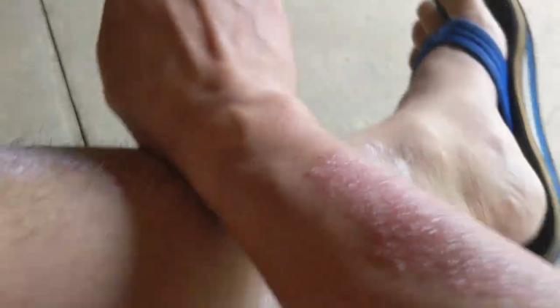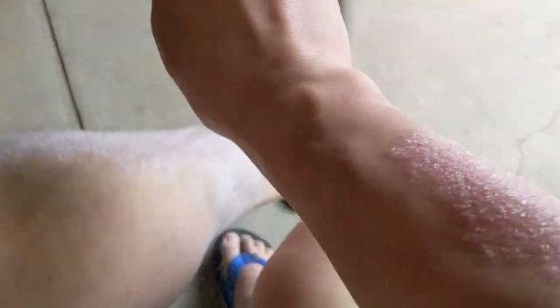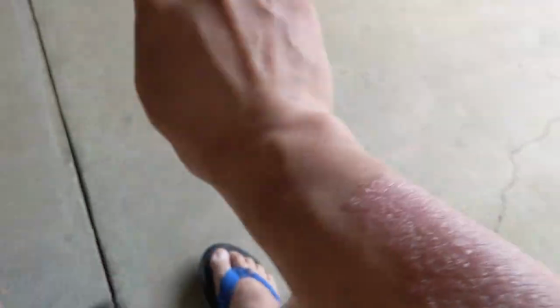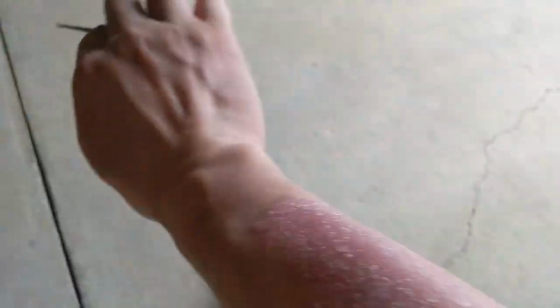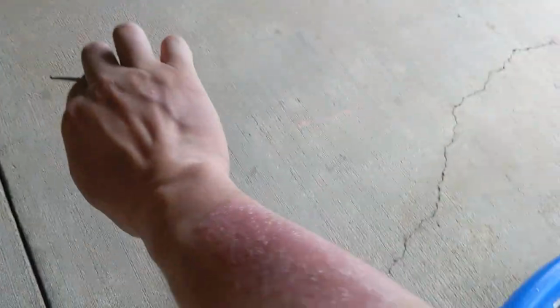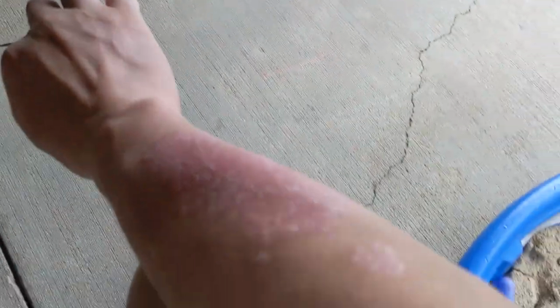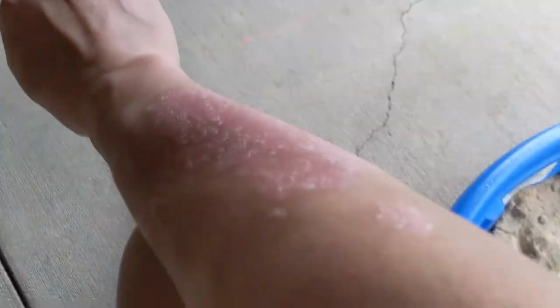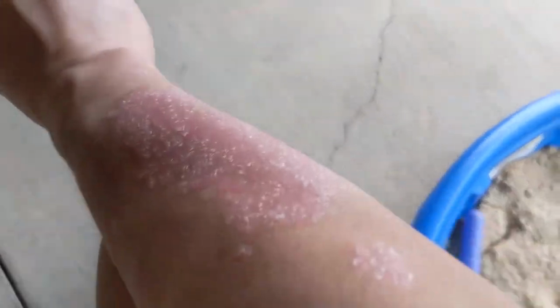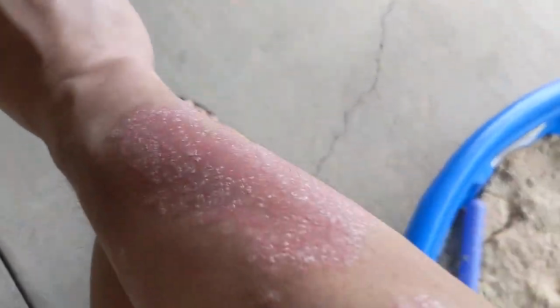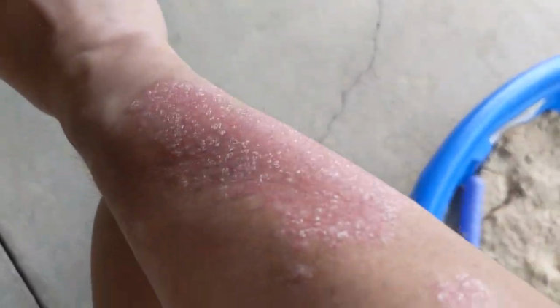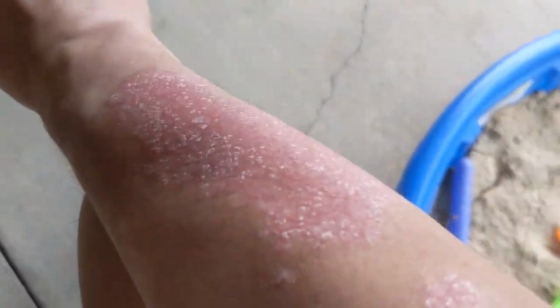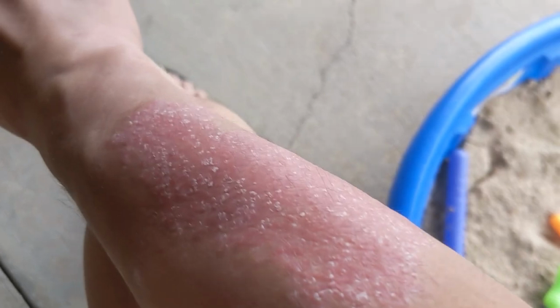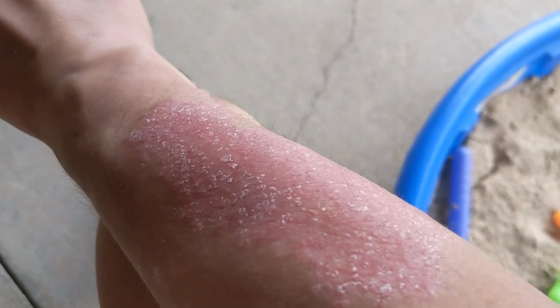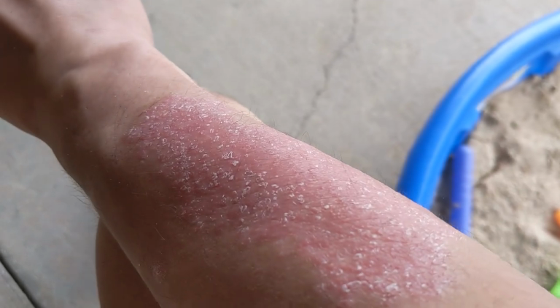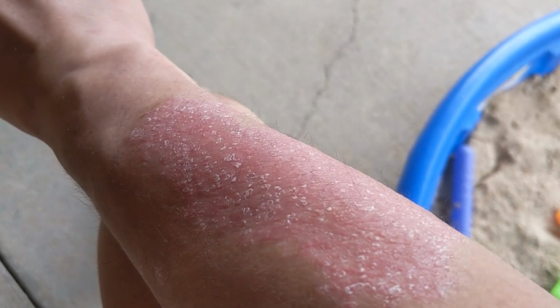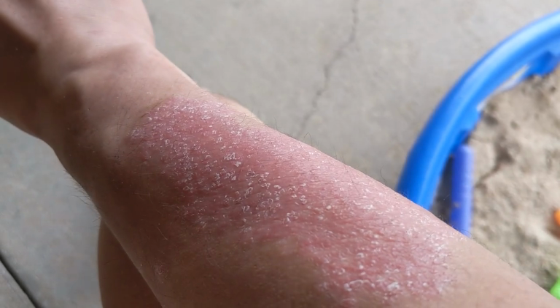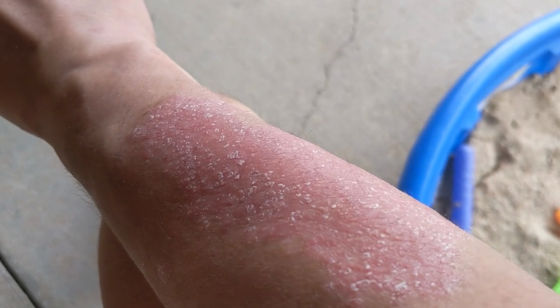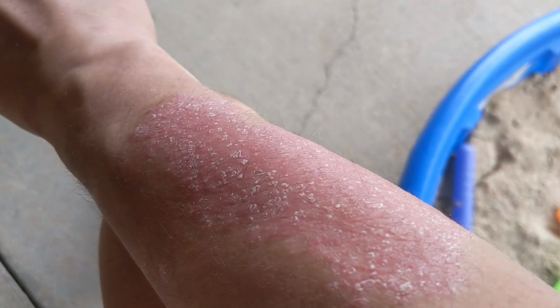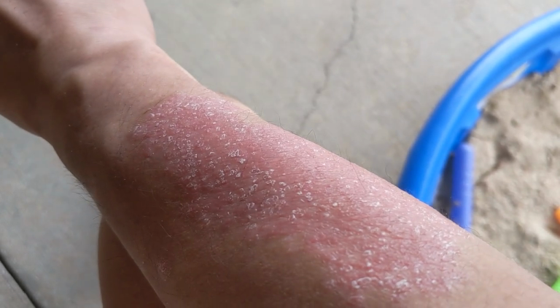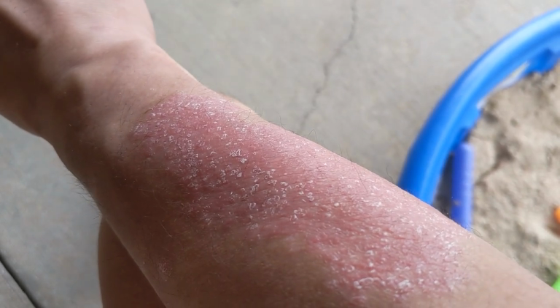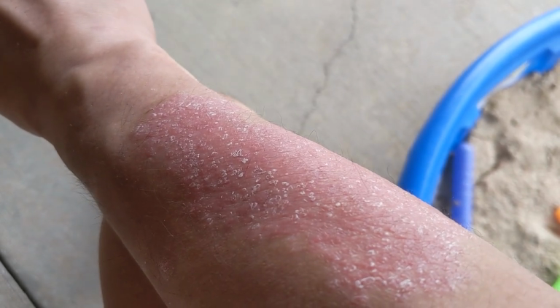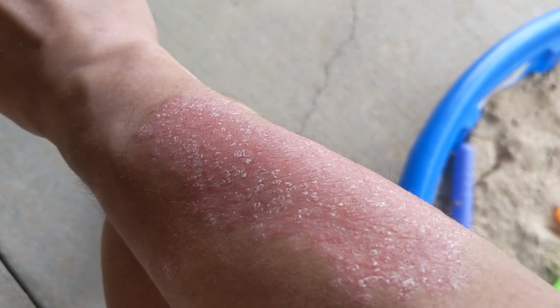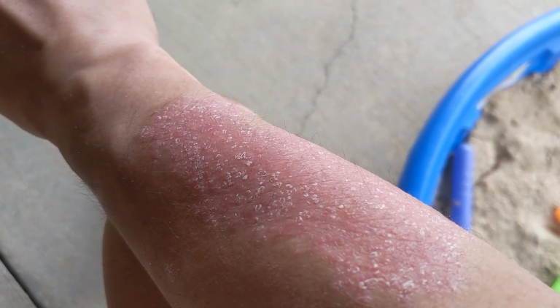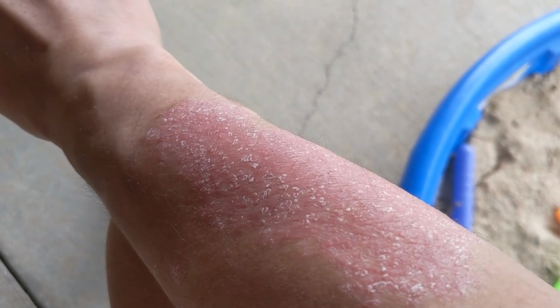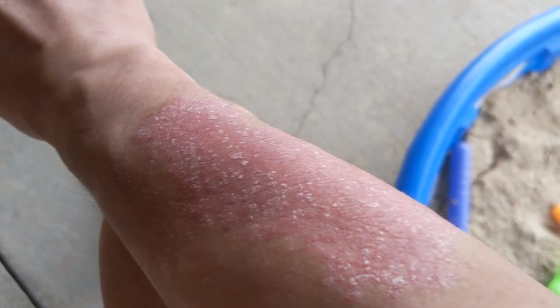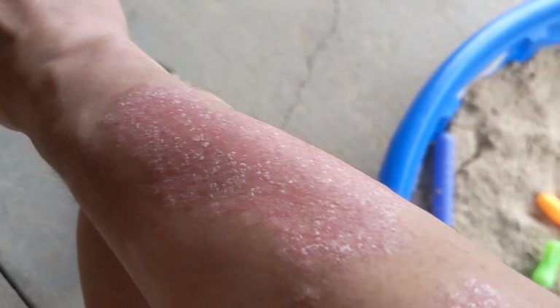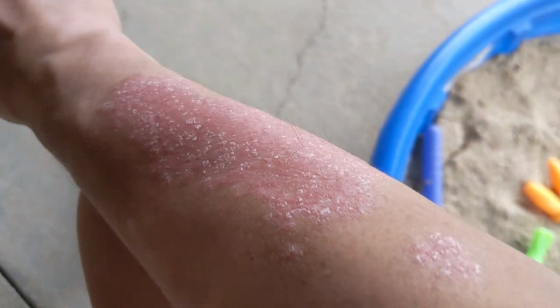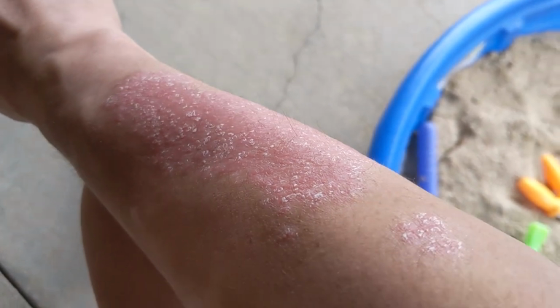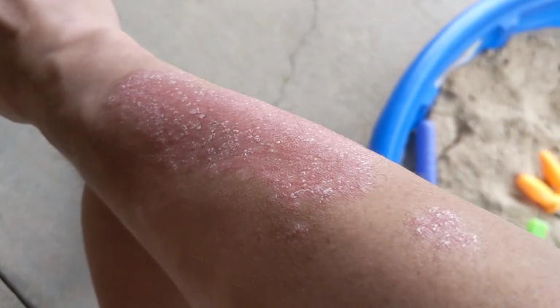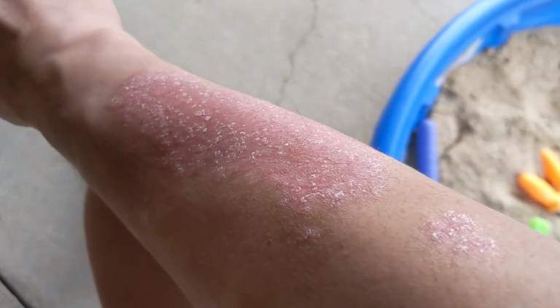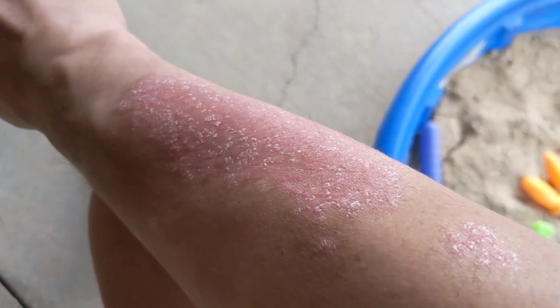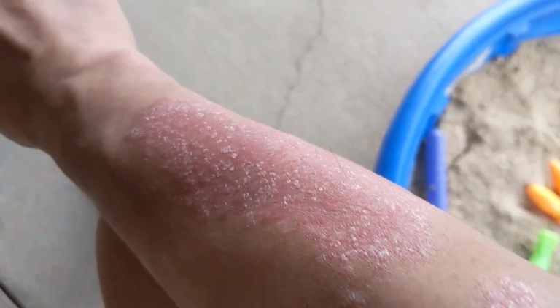All right, let's get a little close-up of my arms here. I've already kind of scrubbed these in the shower — I do that kind of unconsciously.